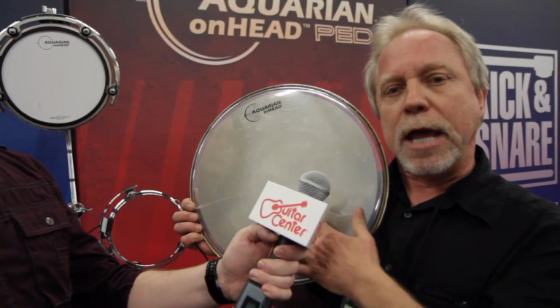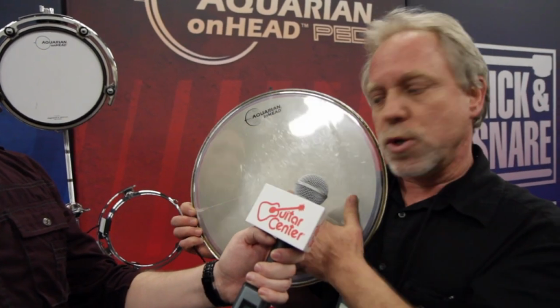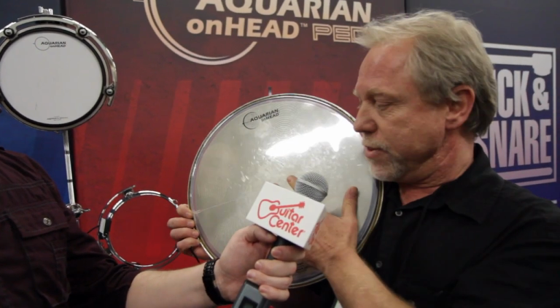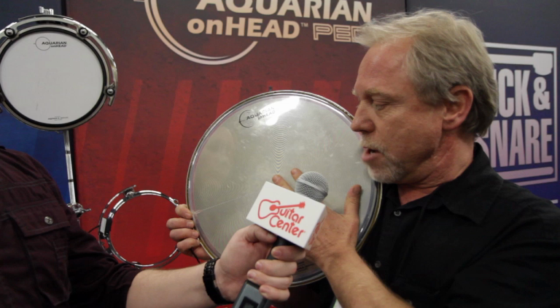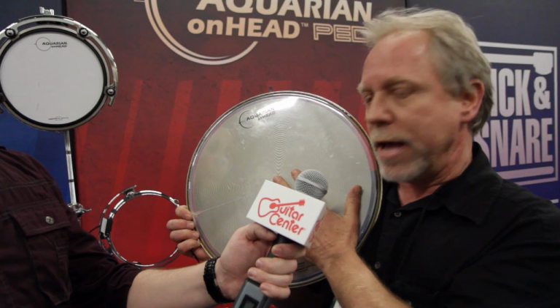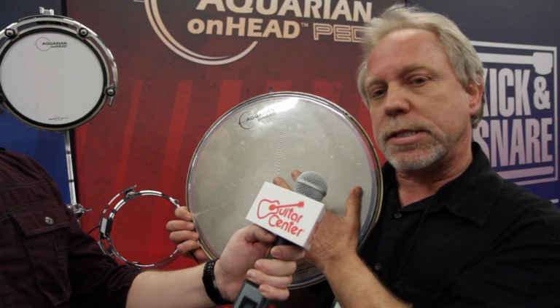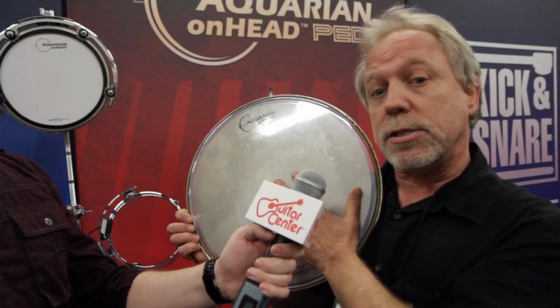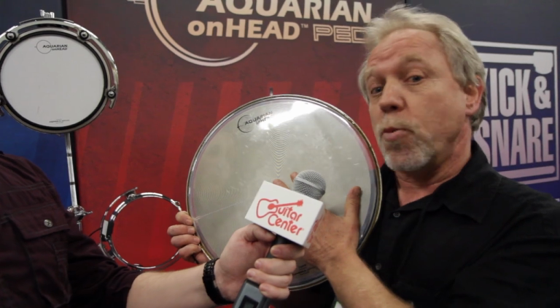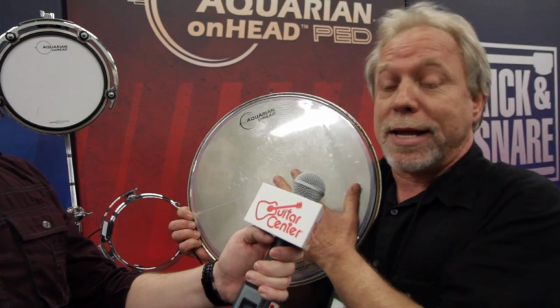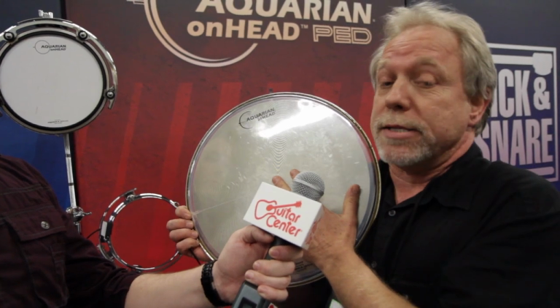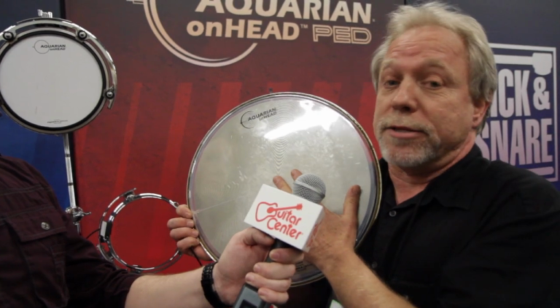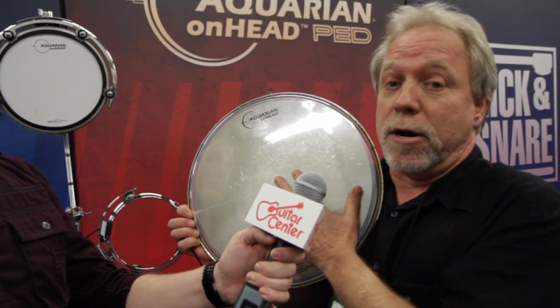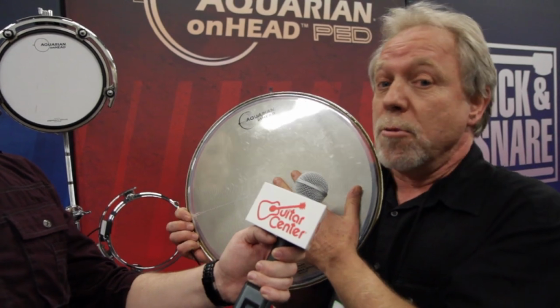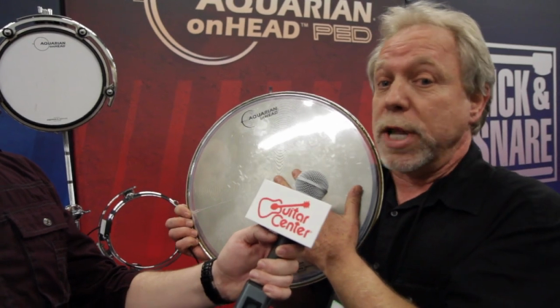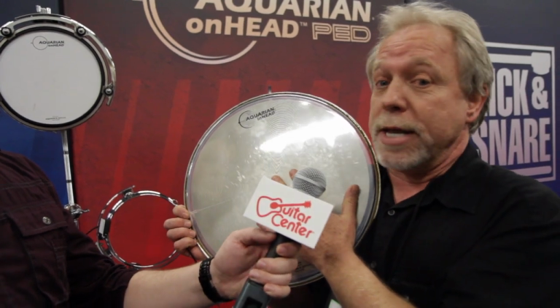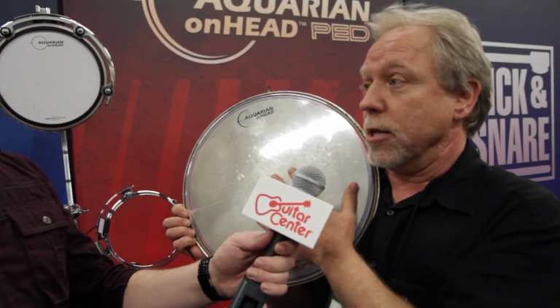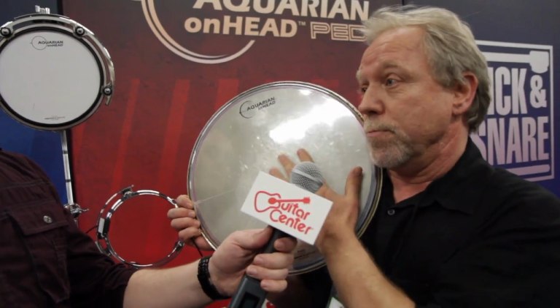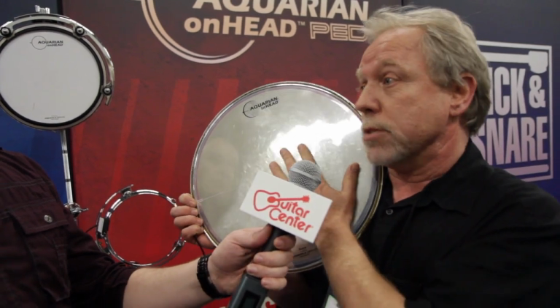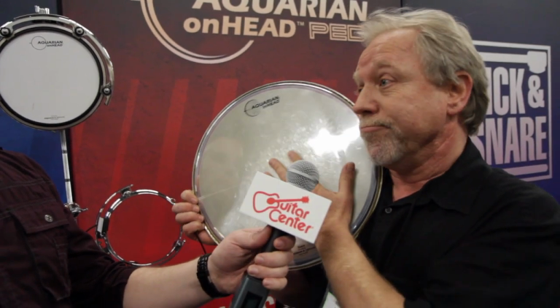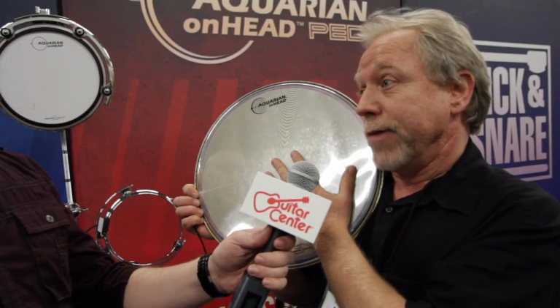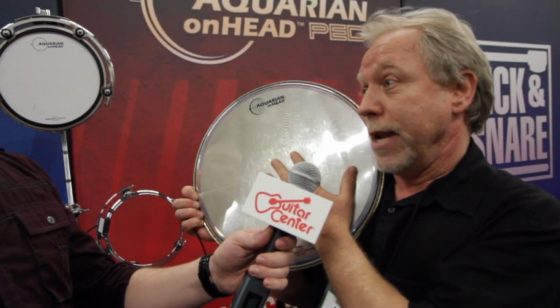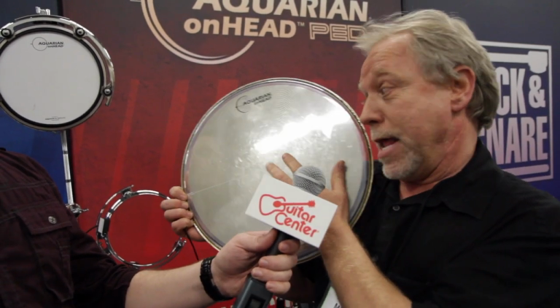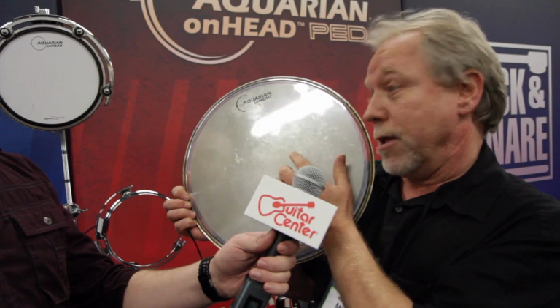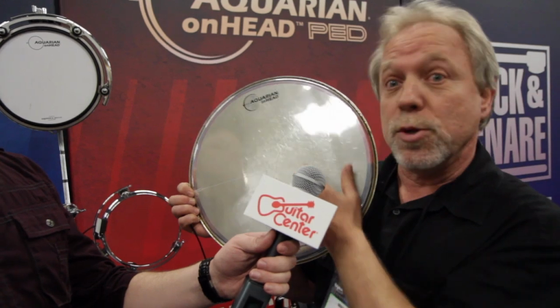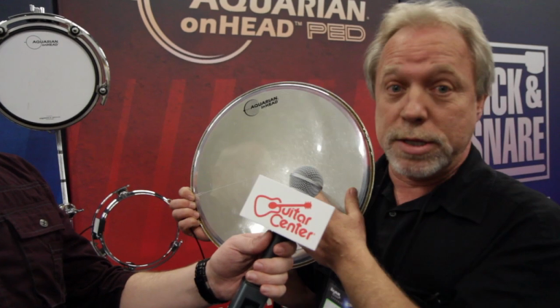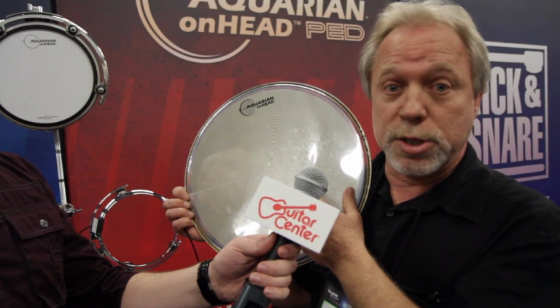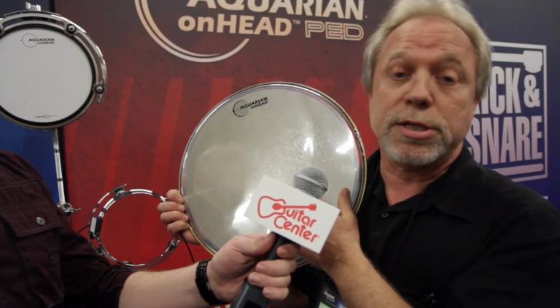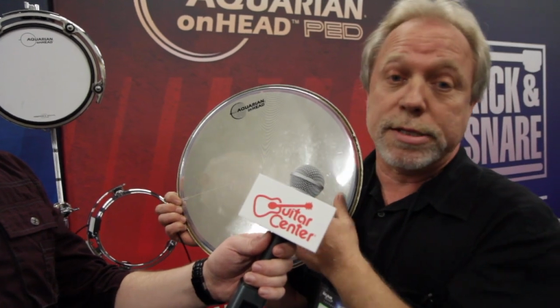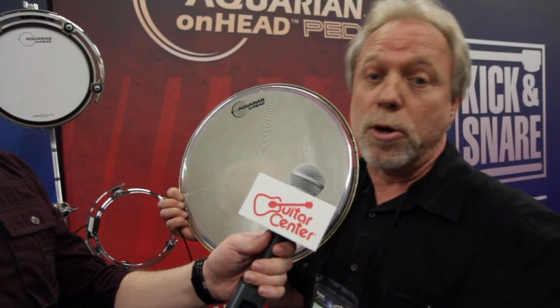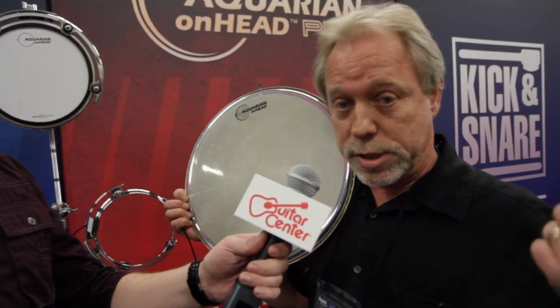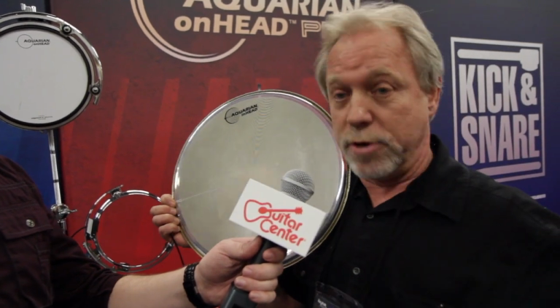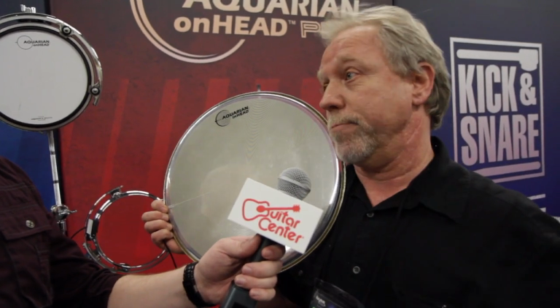Really studio tight. And so the thing about this is, we've got guys out there playing nightclubs in L.A. using this just as their snare drum.